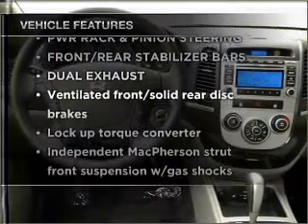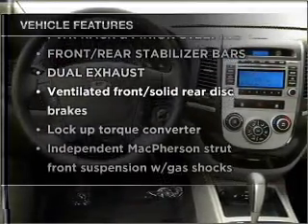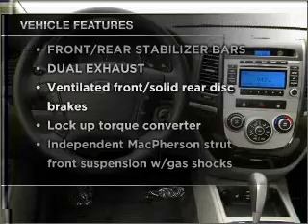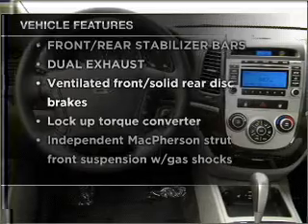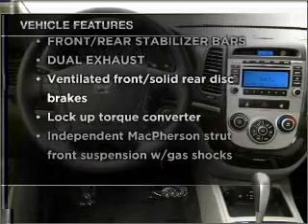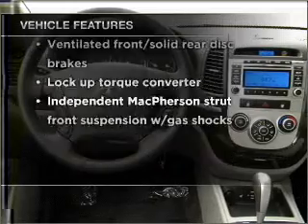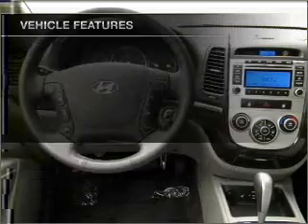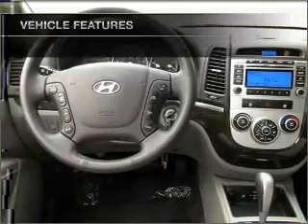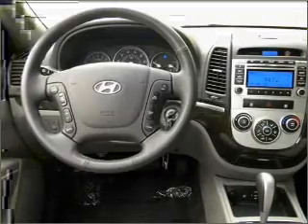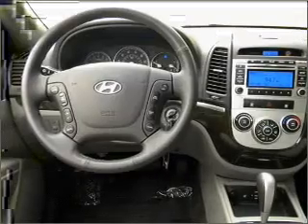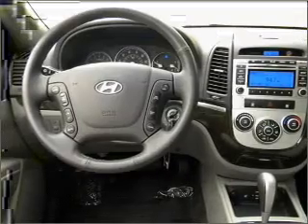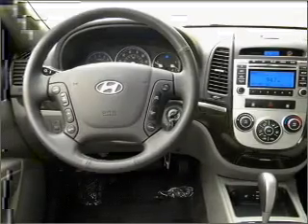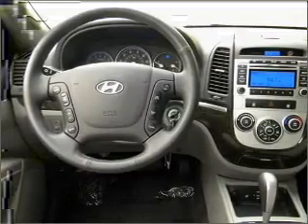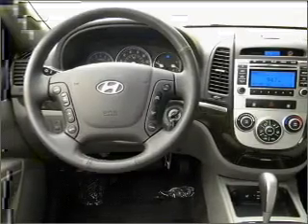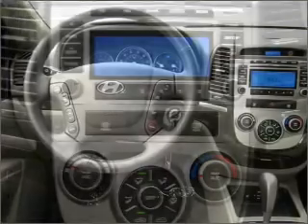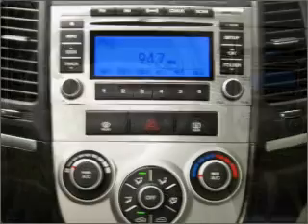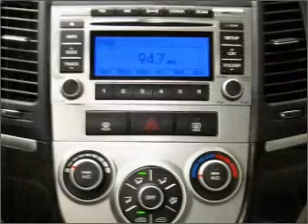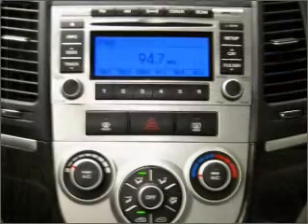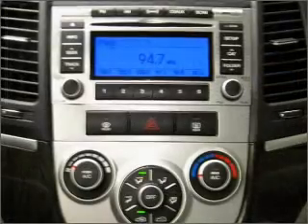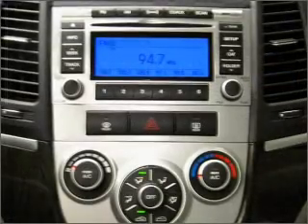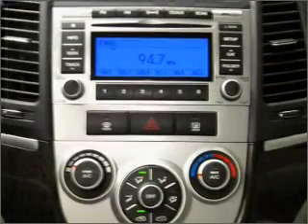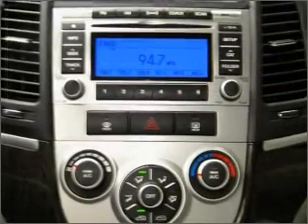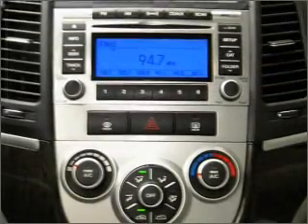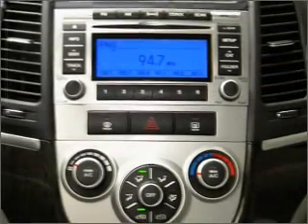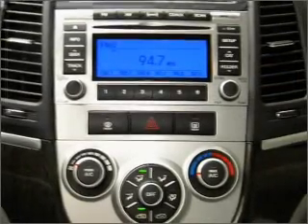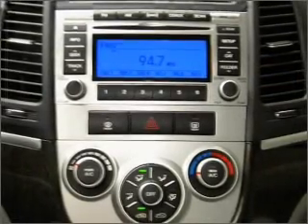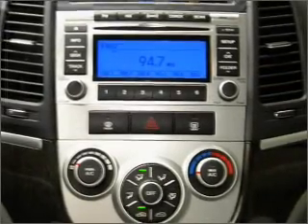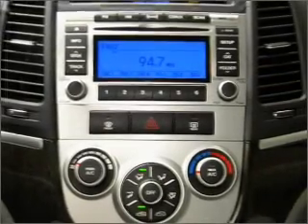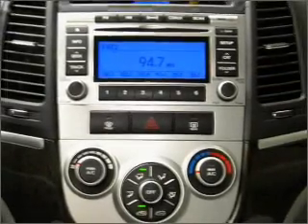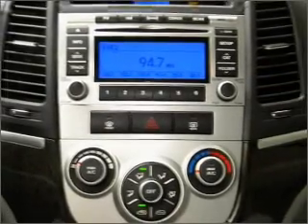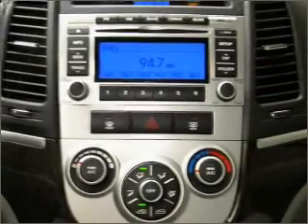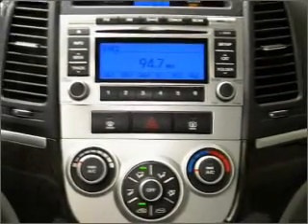Air conditioning, power door locks, power windows, power steering, cruise control, and alarm system.